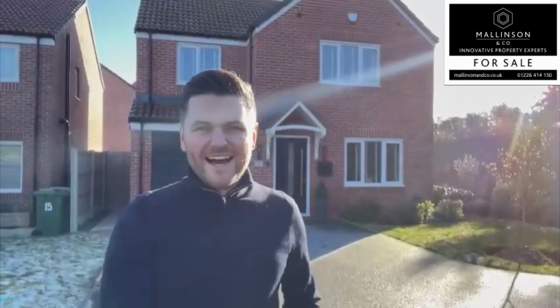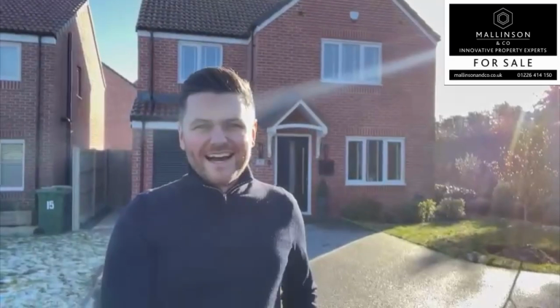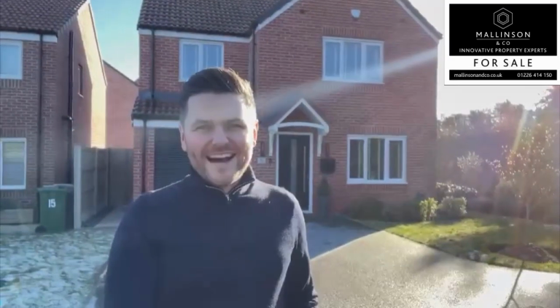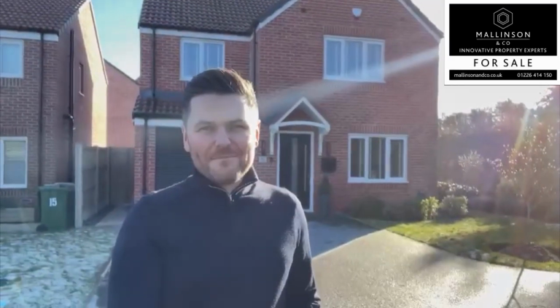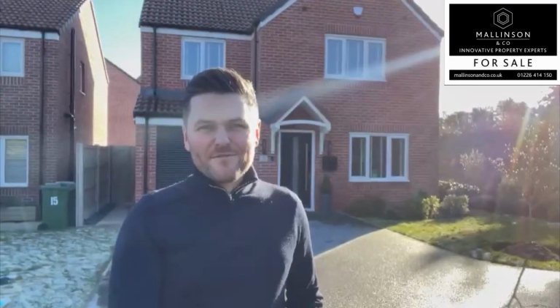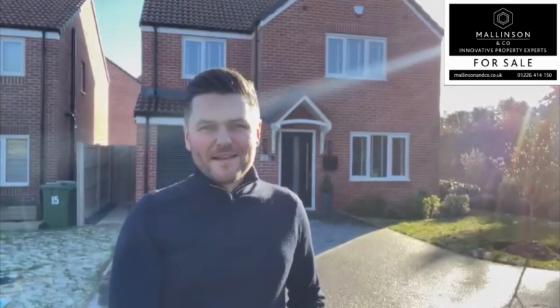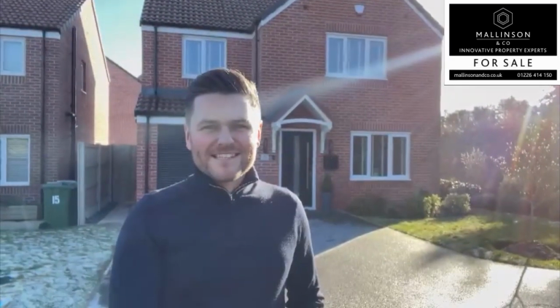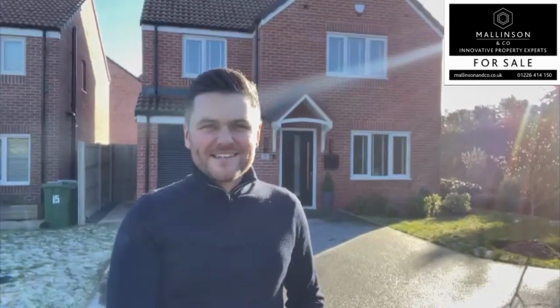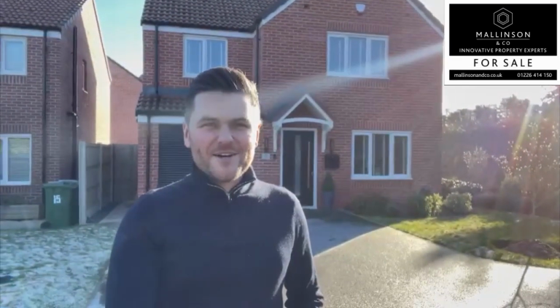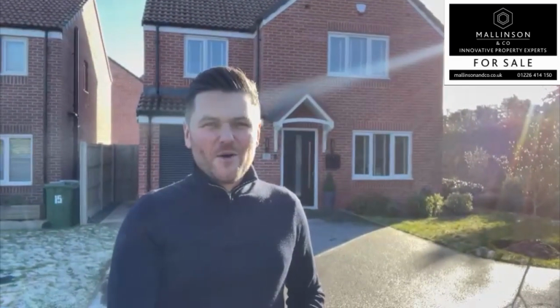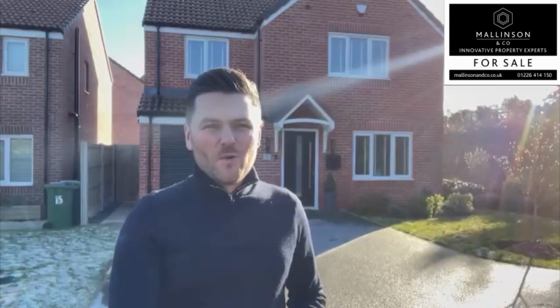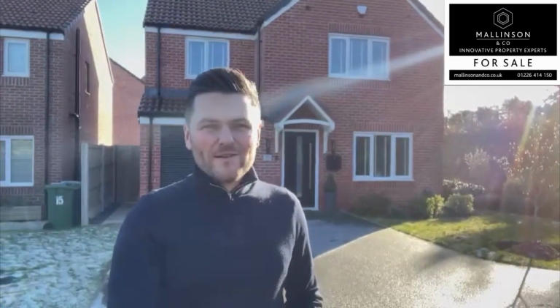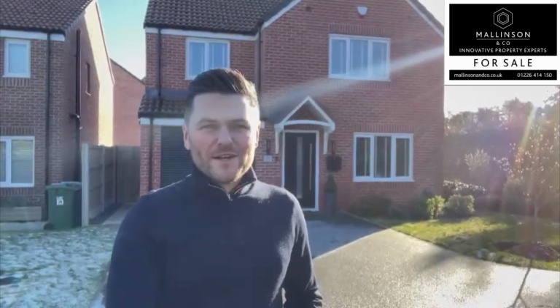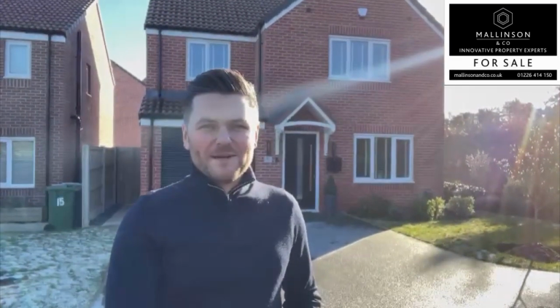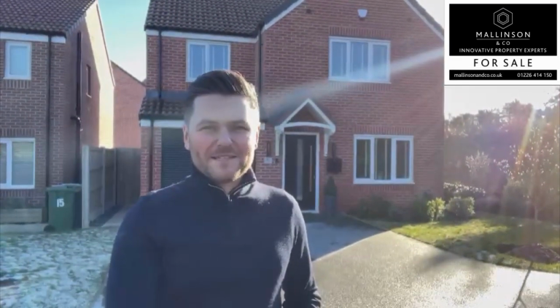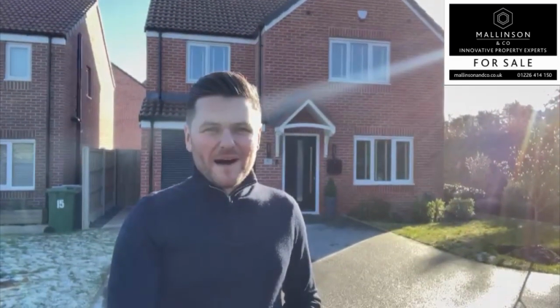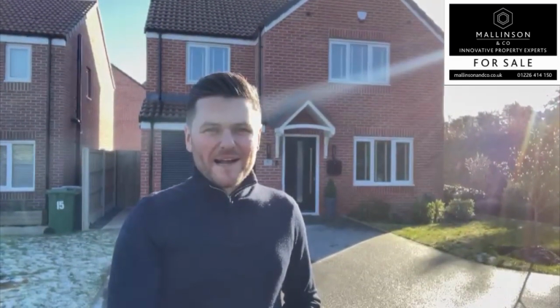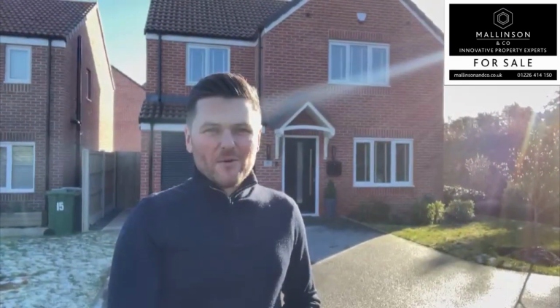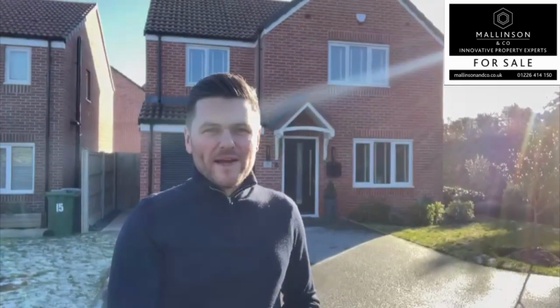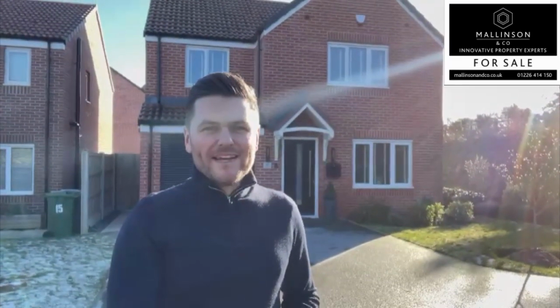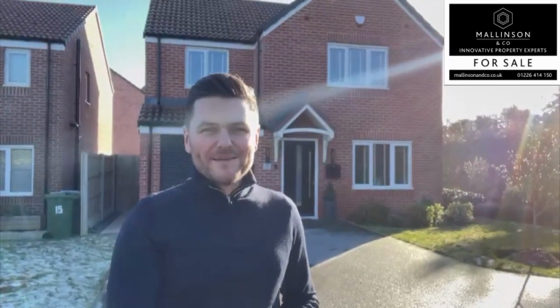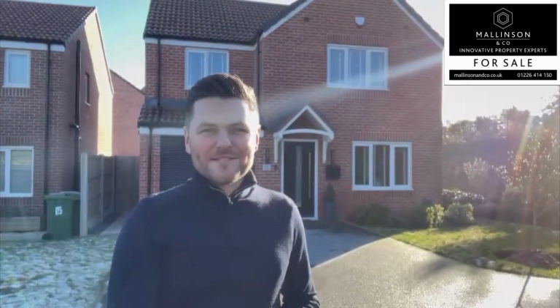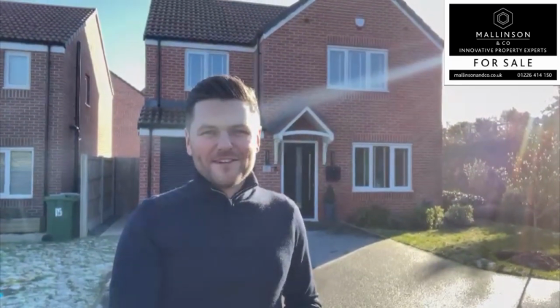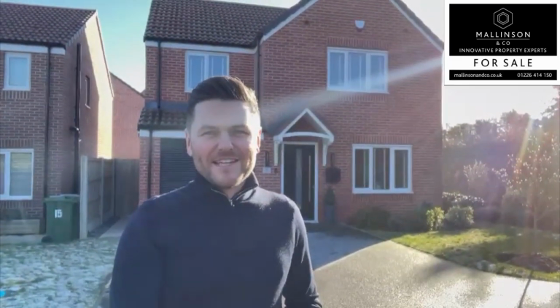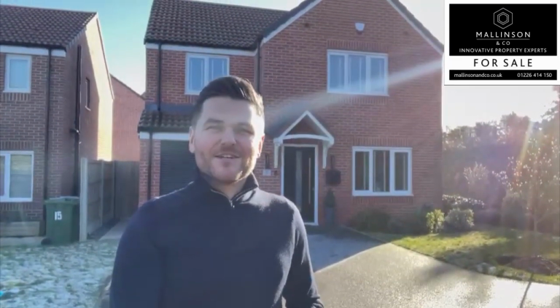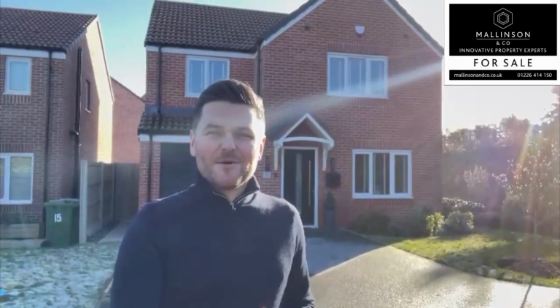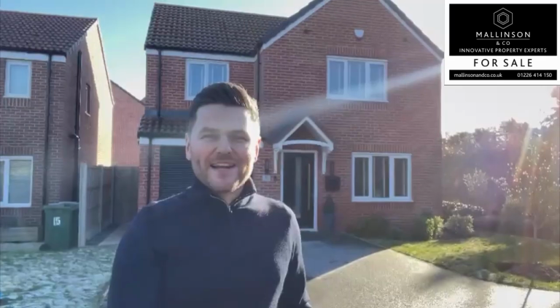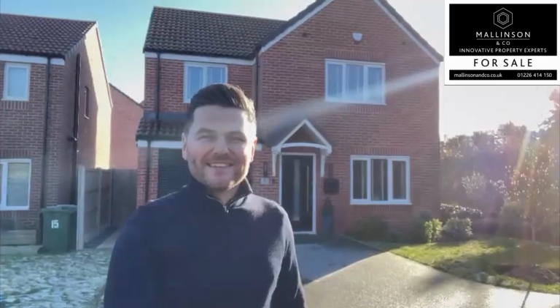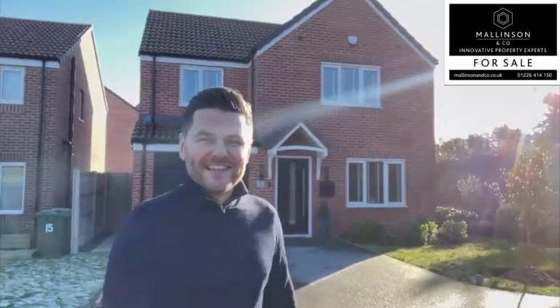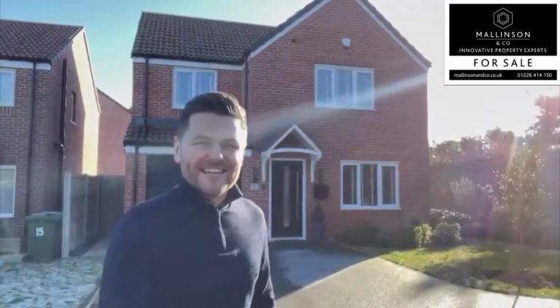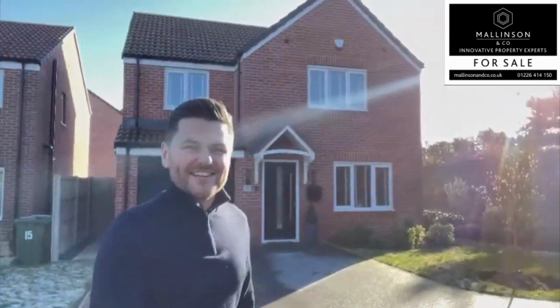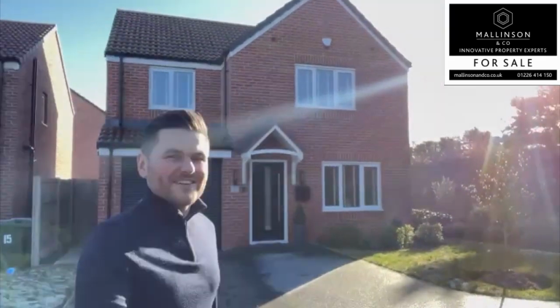Hi, I'm Ben from Mallinson & Co. Welcome to Barnour Way, Clipson Village. Come on in, let's take a look.